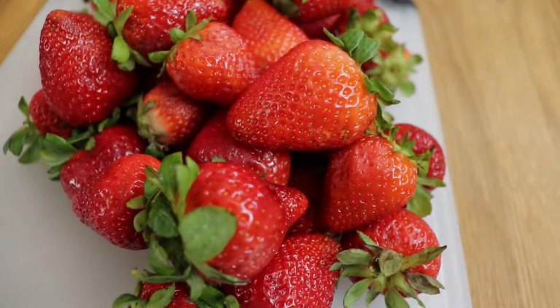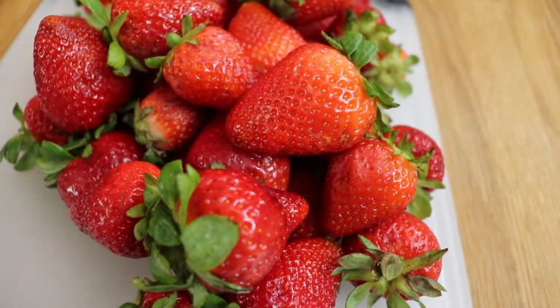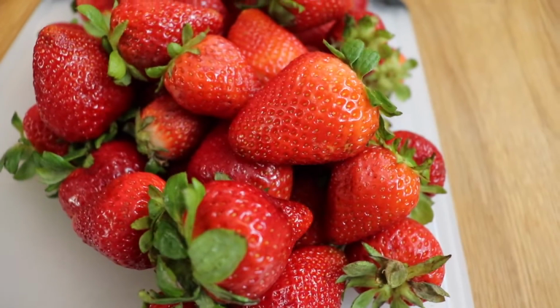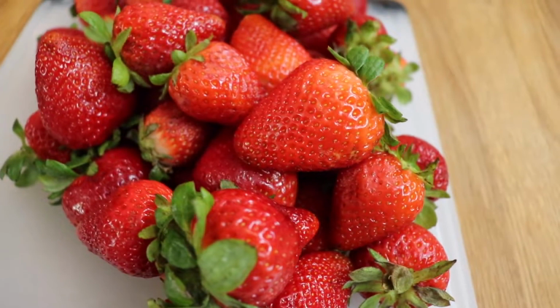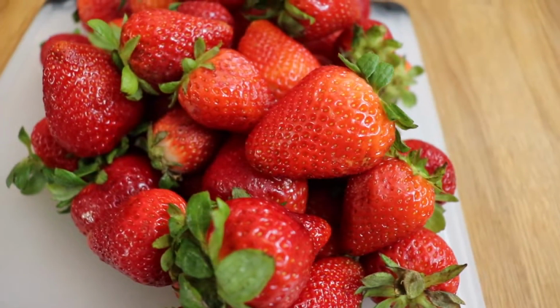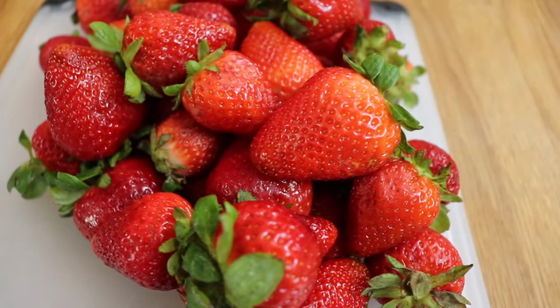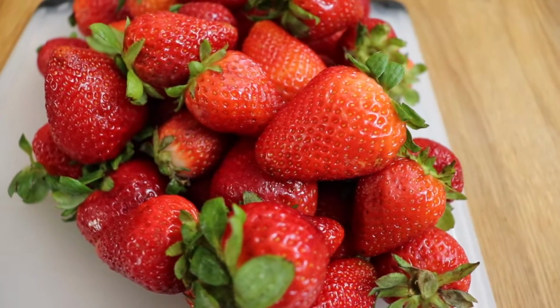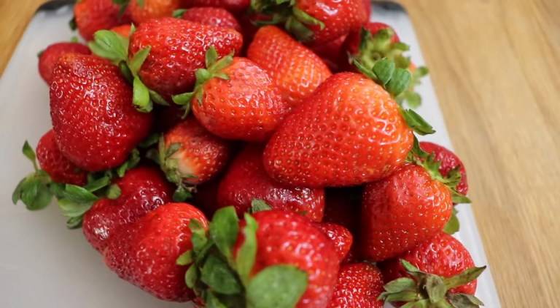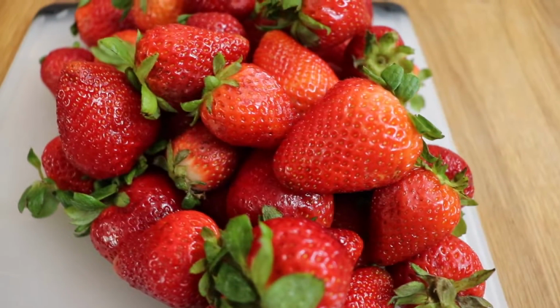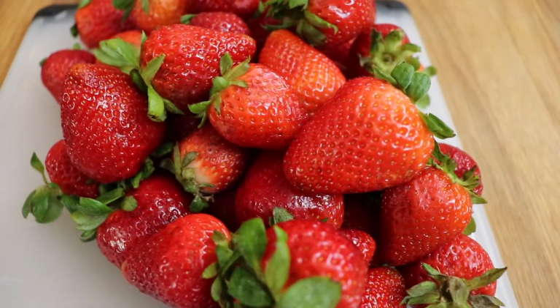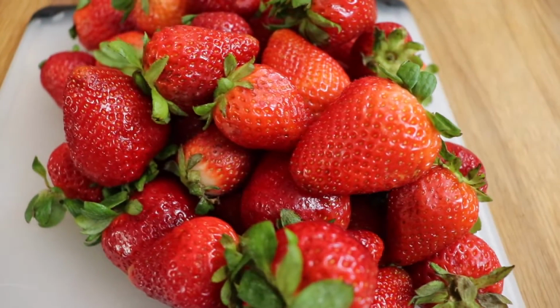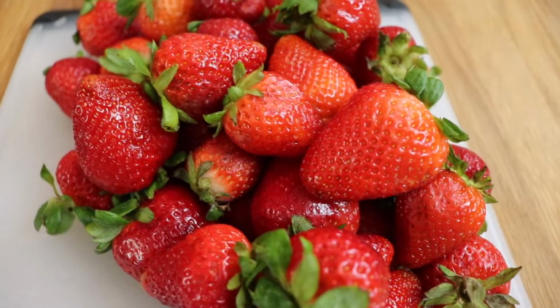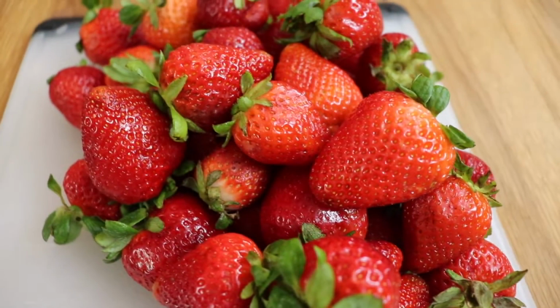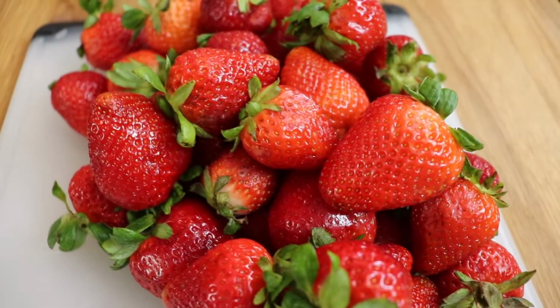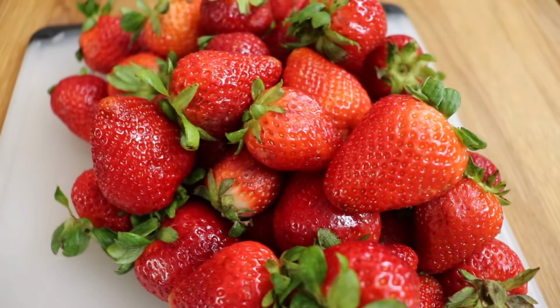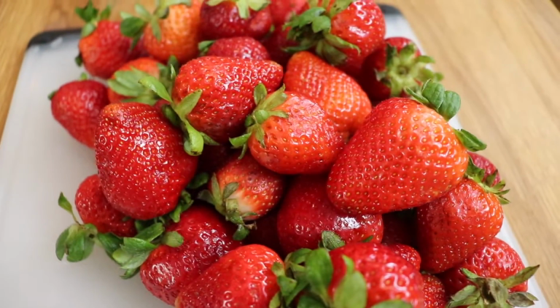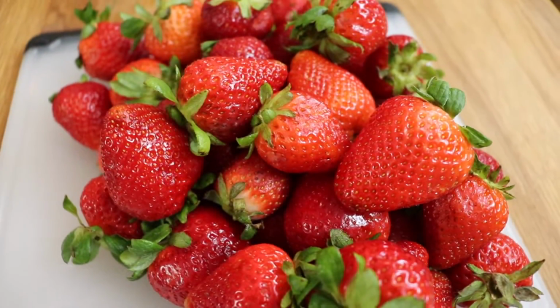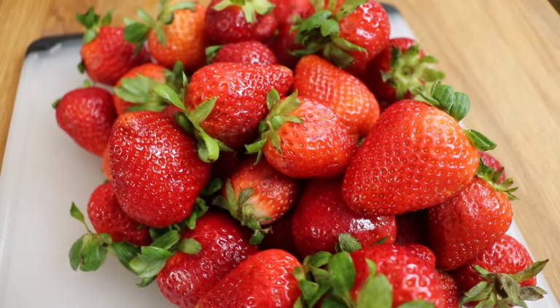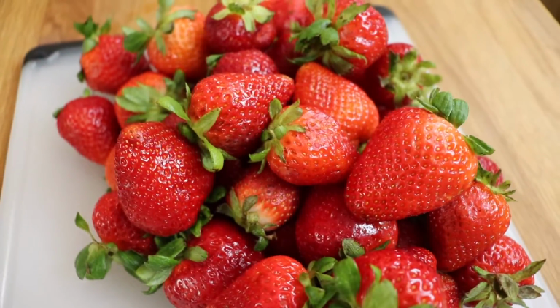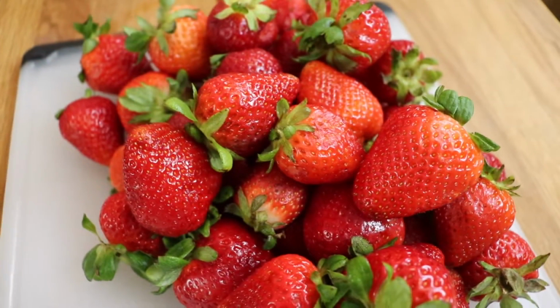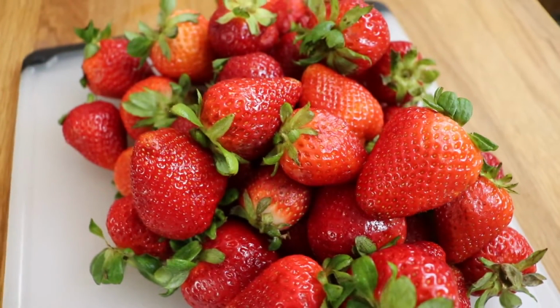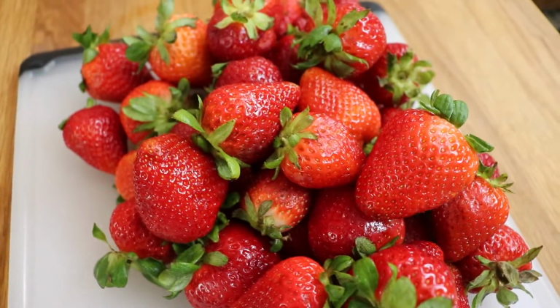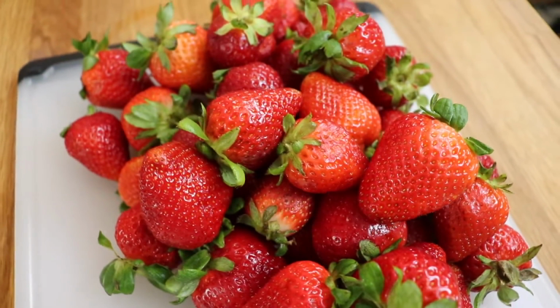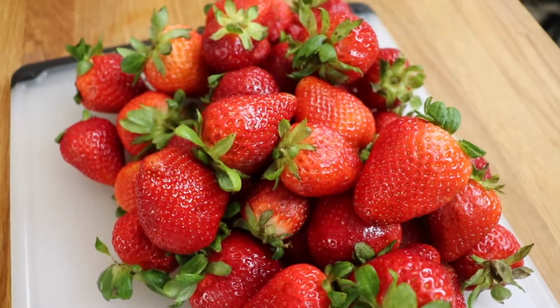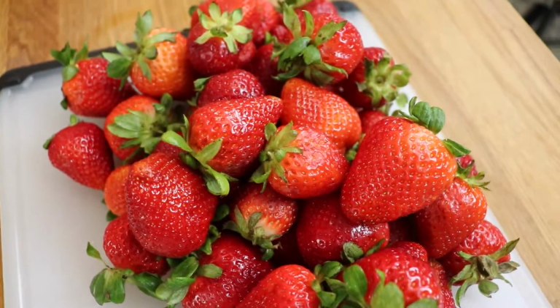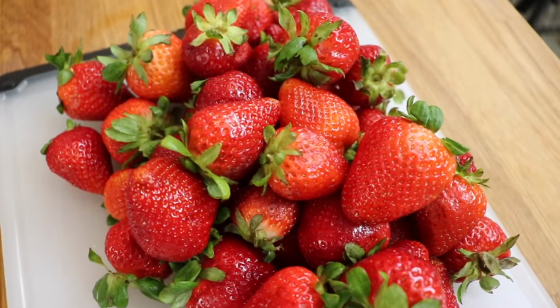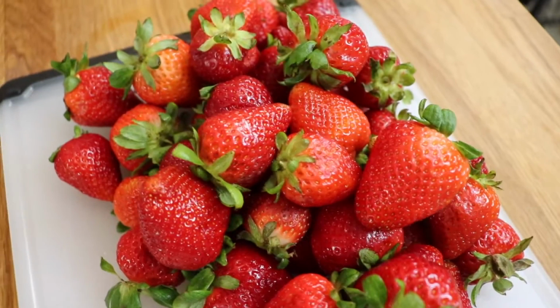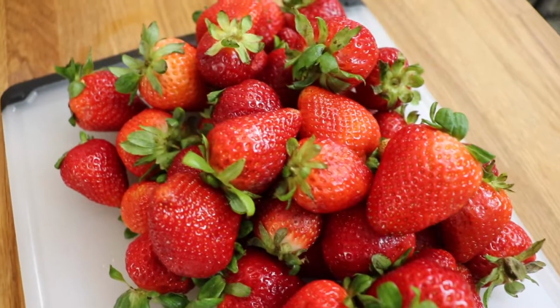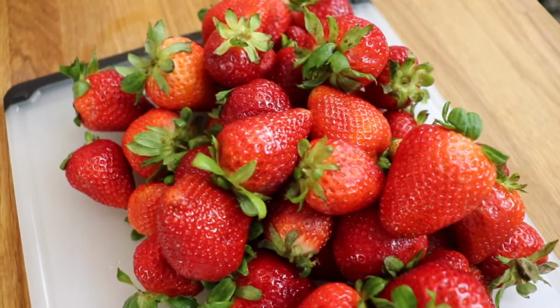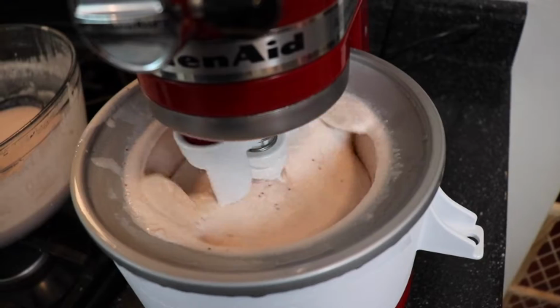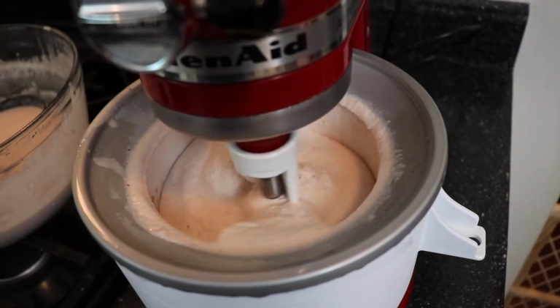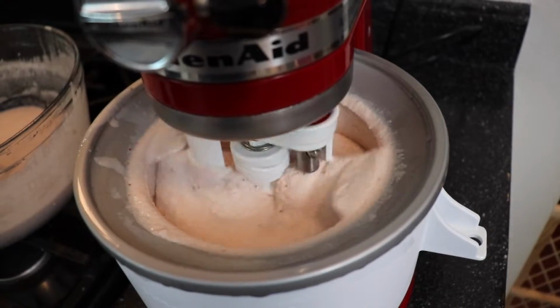Hi, and welcome back to Ann's Family Recipe. Today I'm making fresh strawberry gelato.